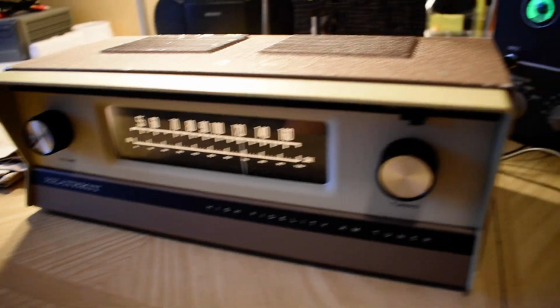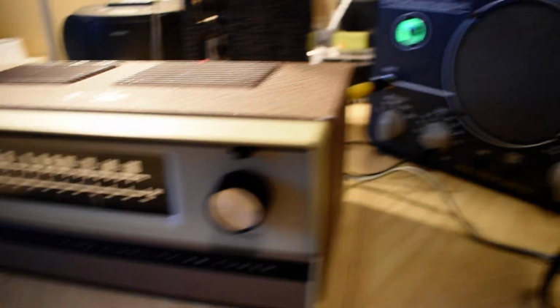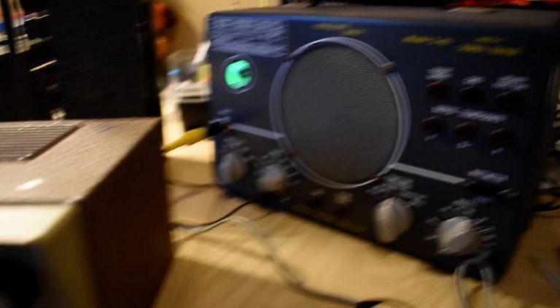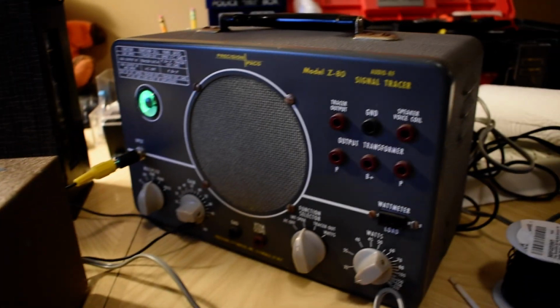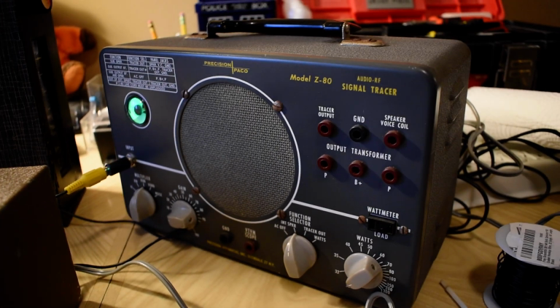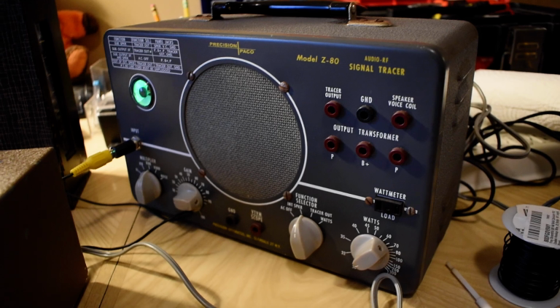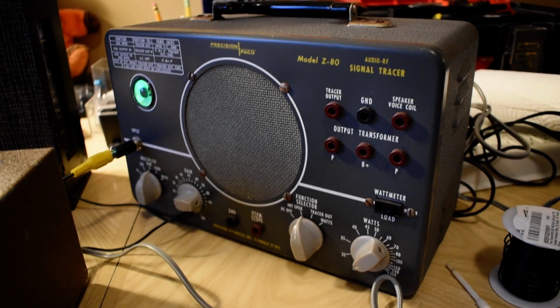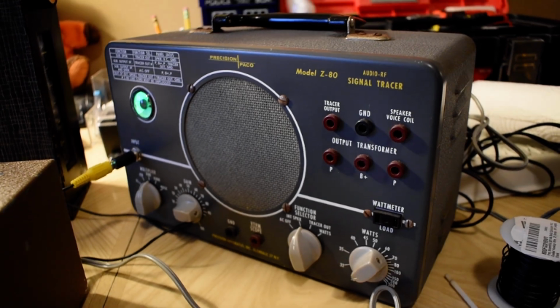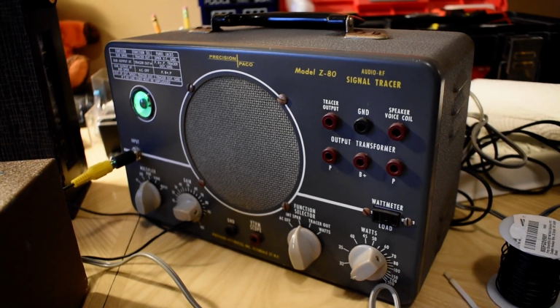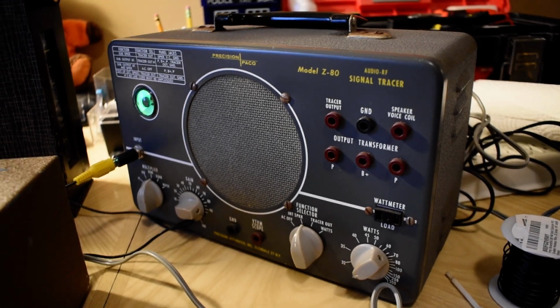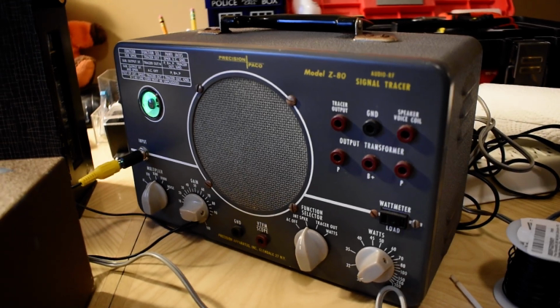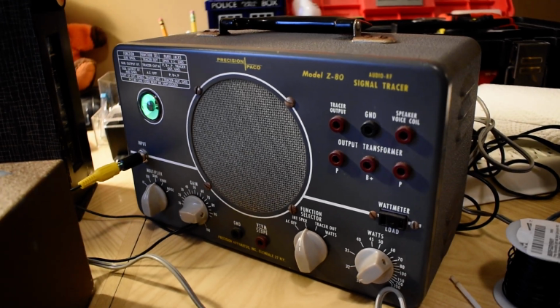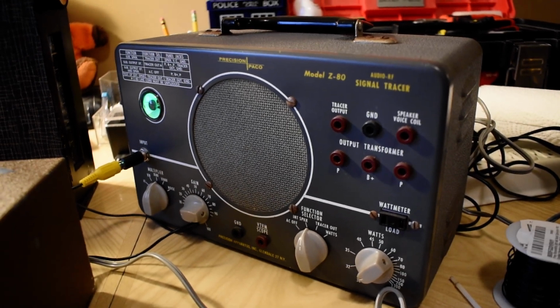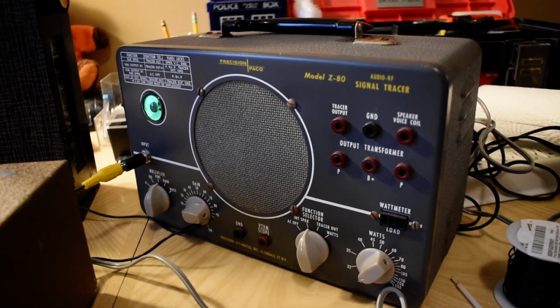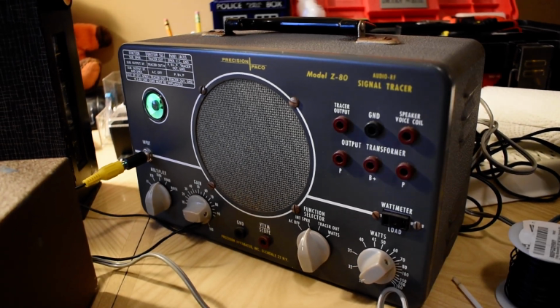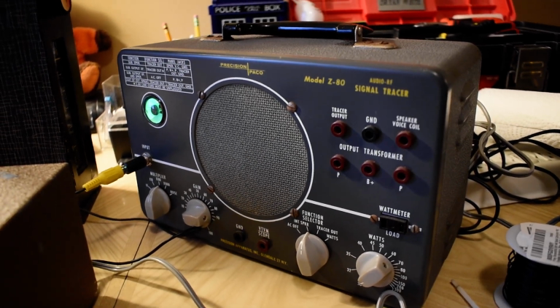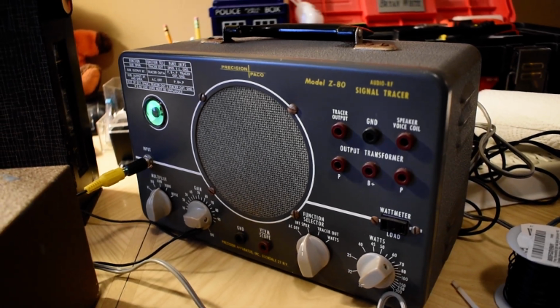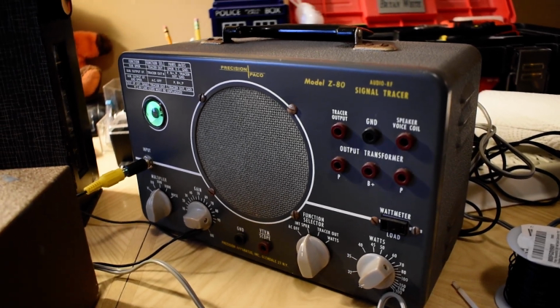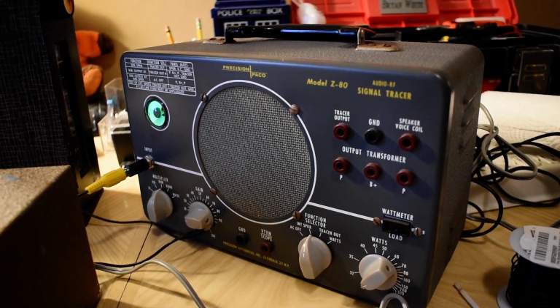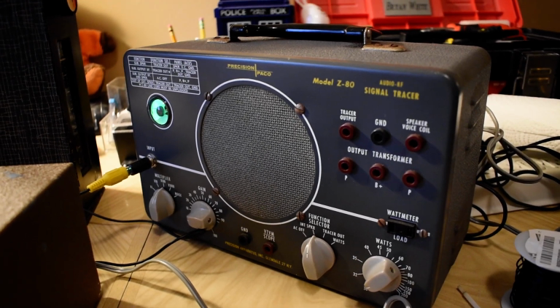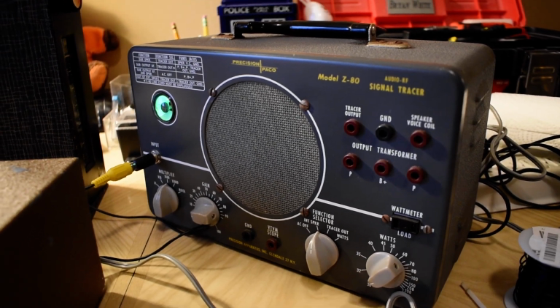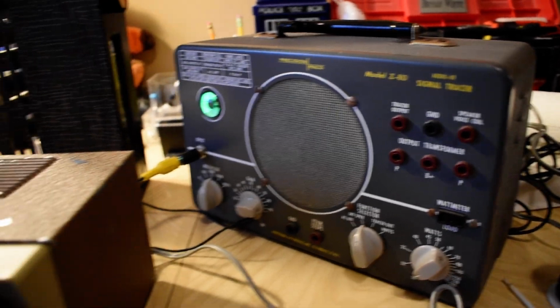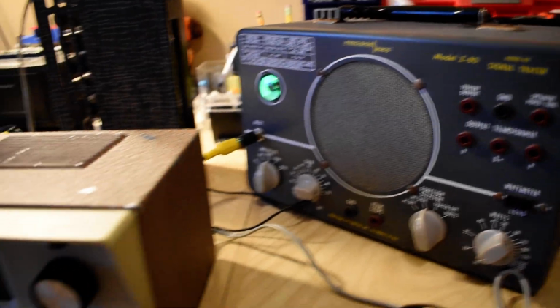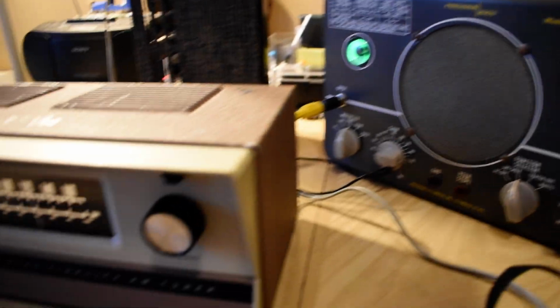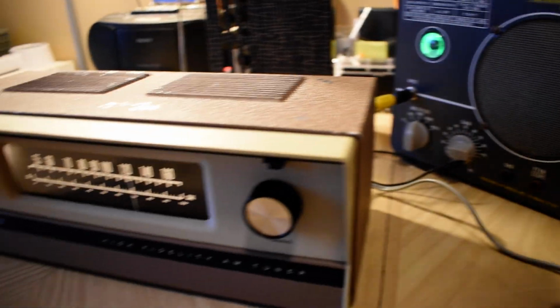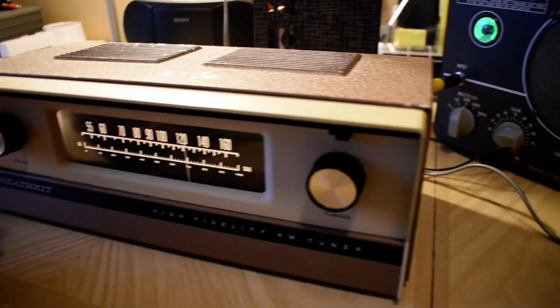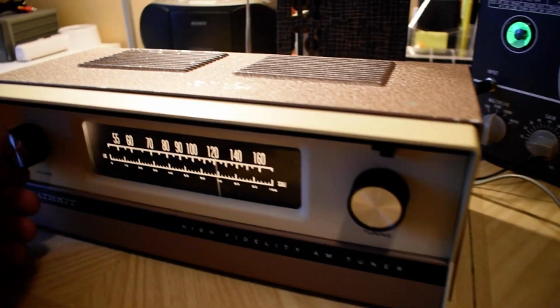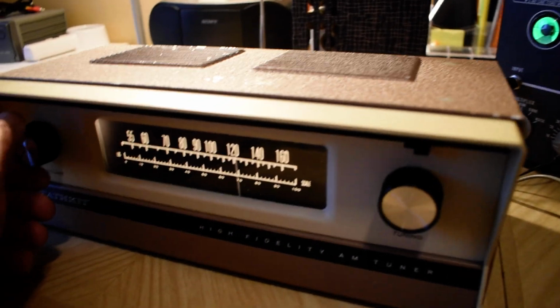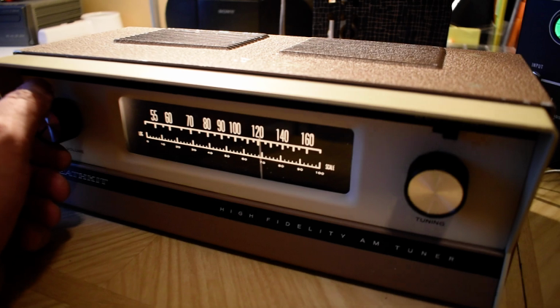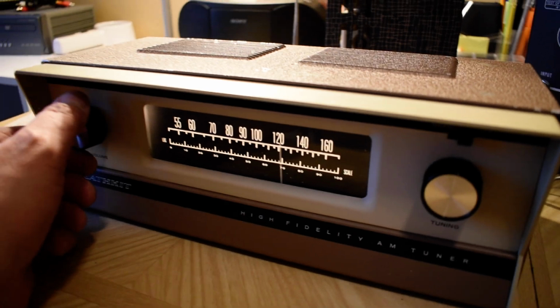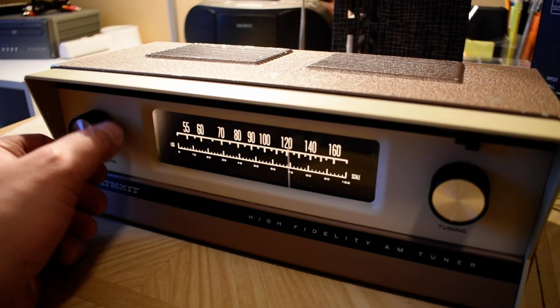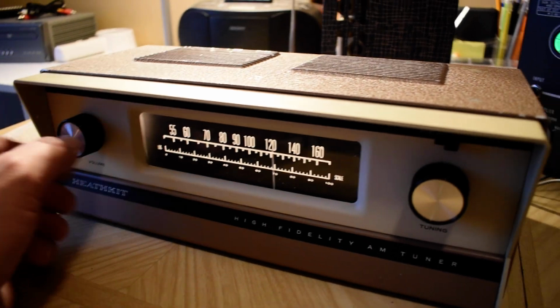Same with this old signal tracer — there's hardly any parts in it but it works really great. Anyway, I'll let you hear how well this works.